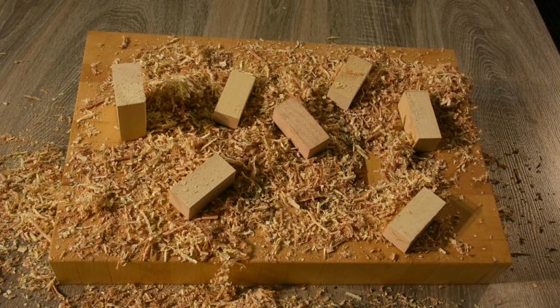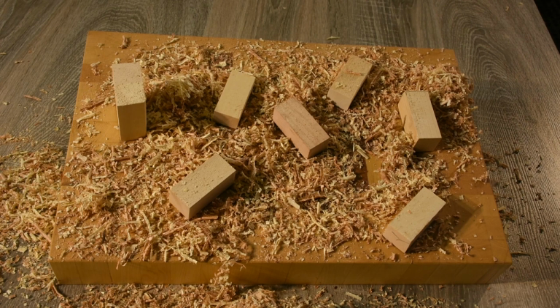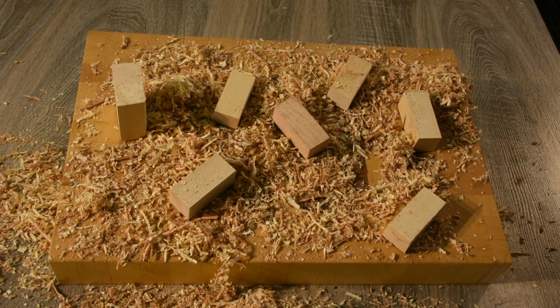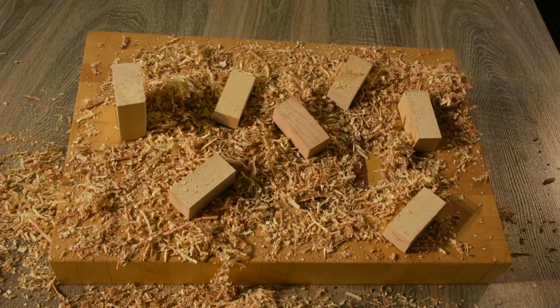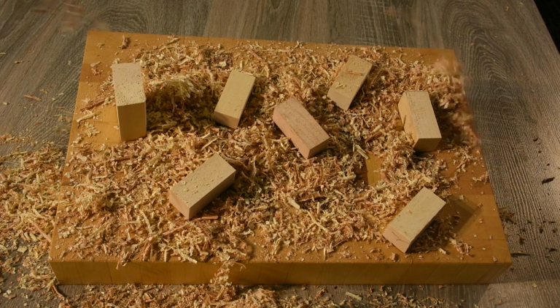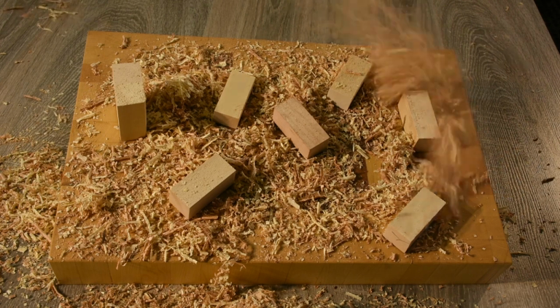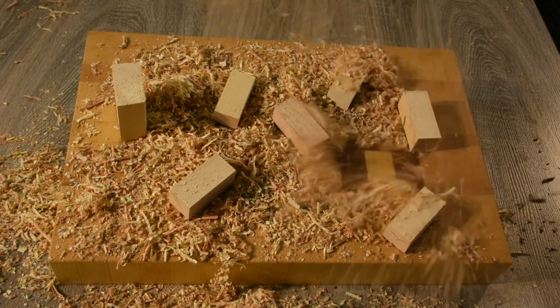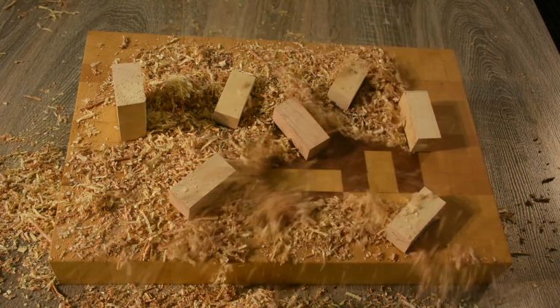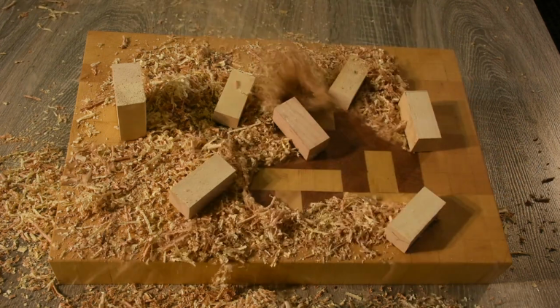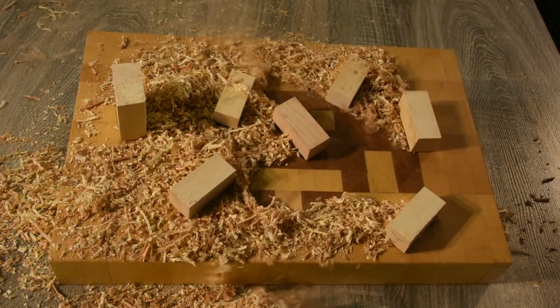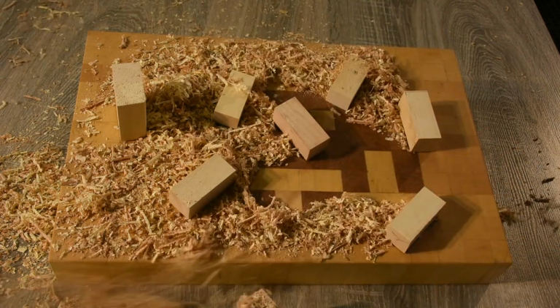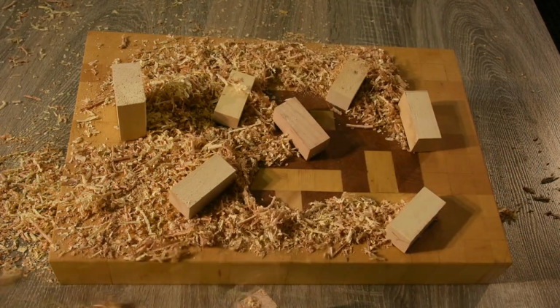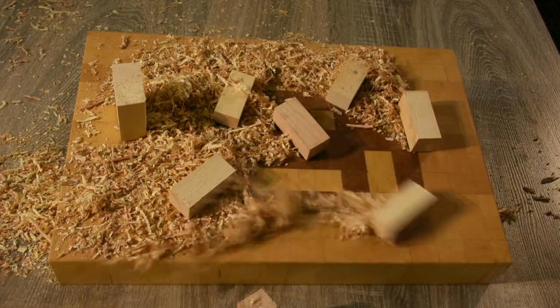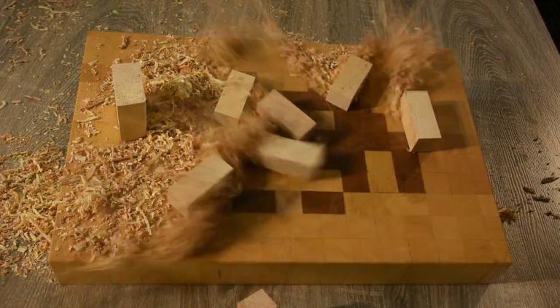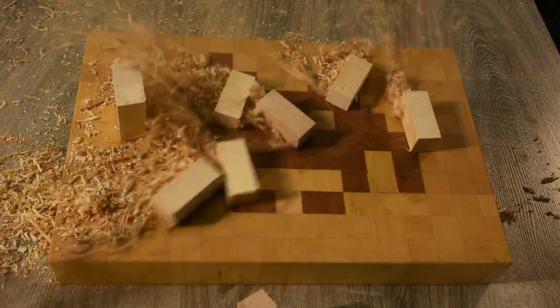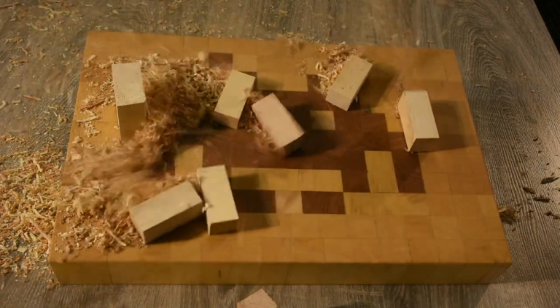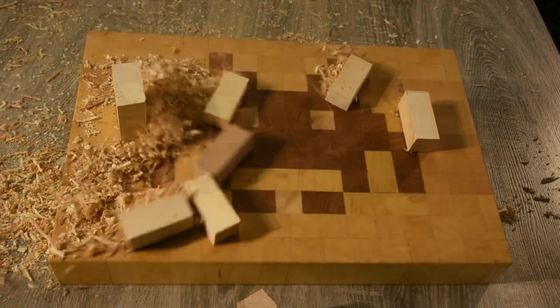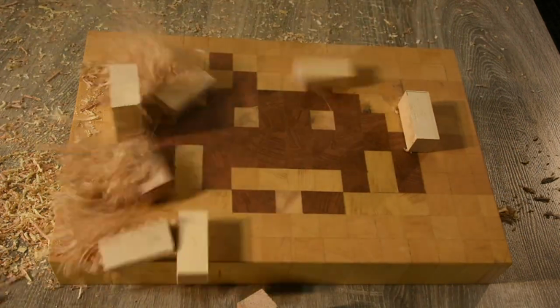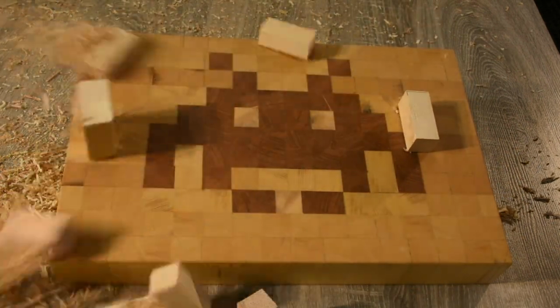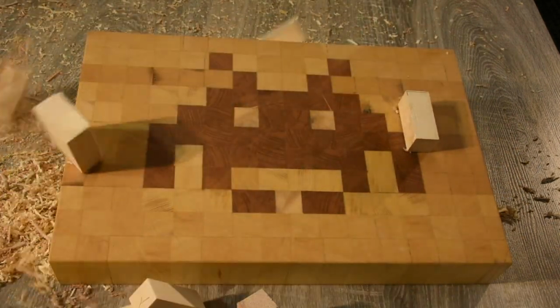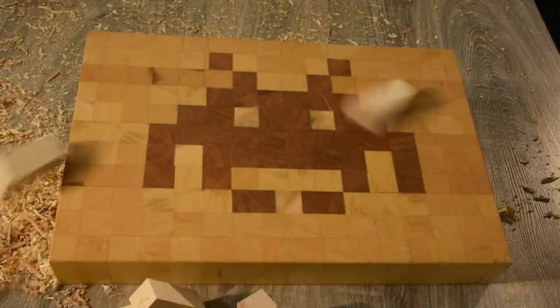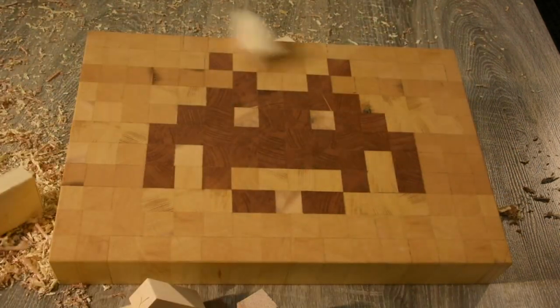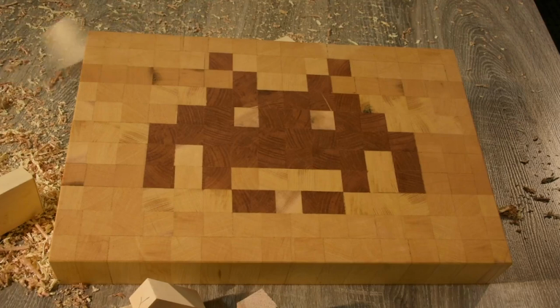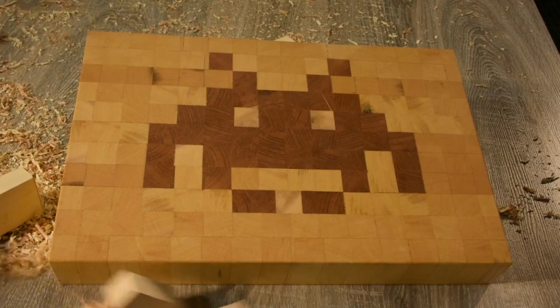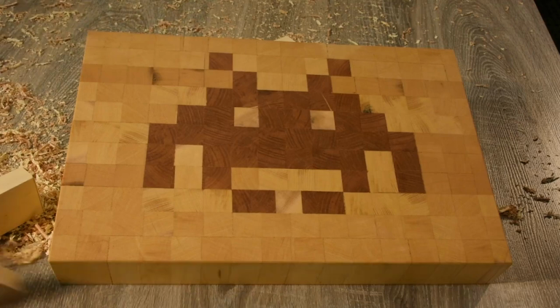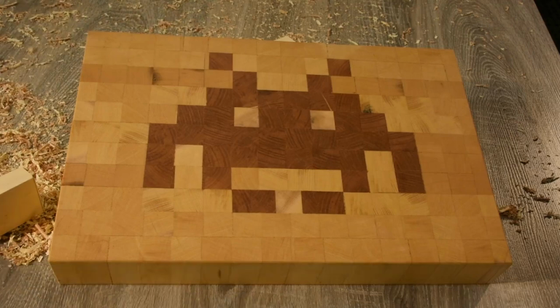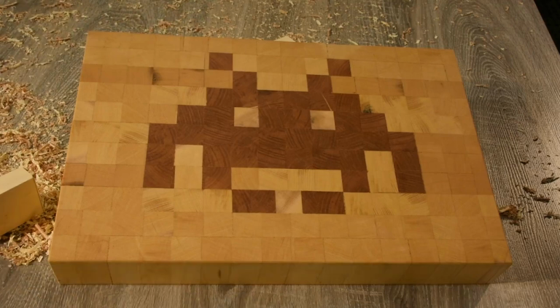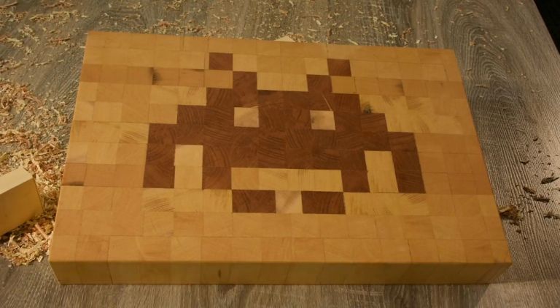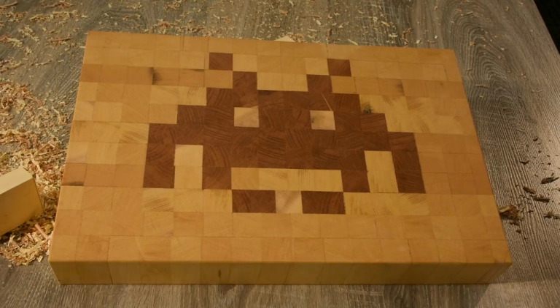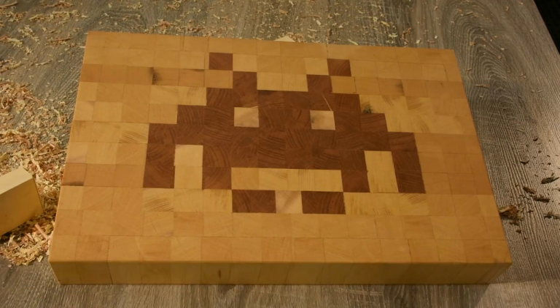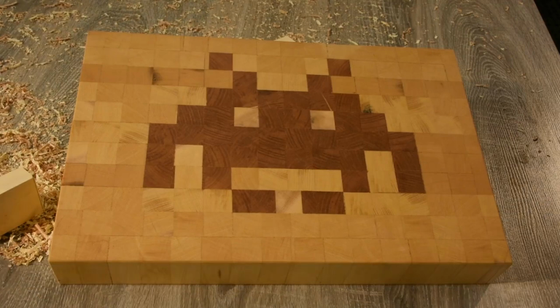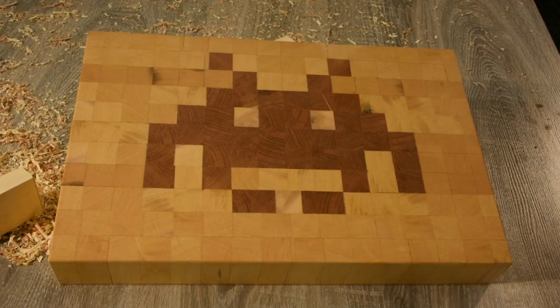Welcome back to our page. We're doing an end grain cutting board today of Space Invaders.